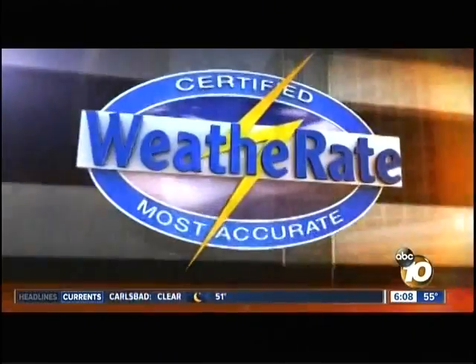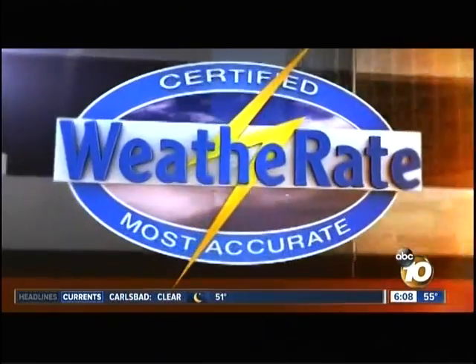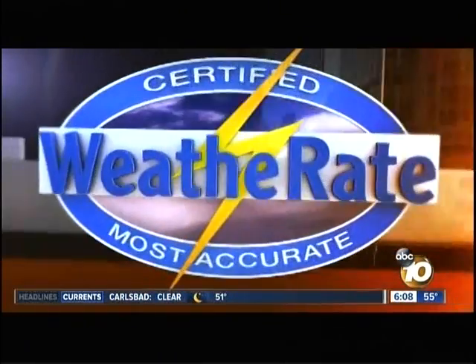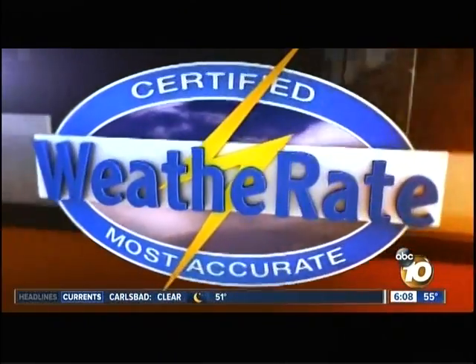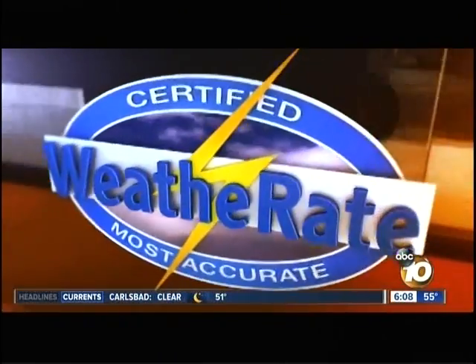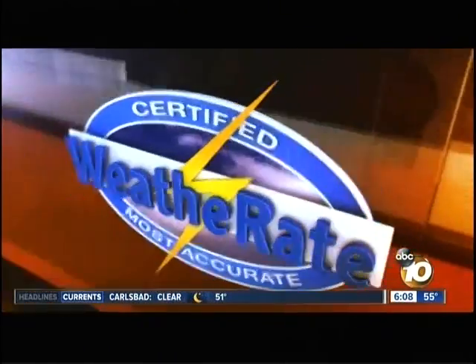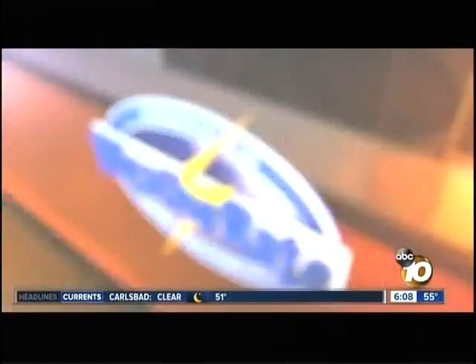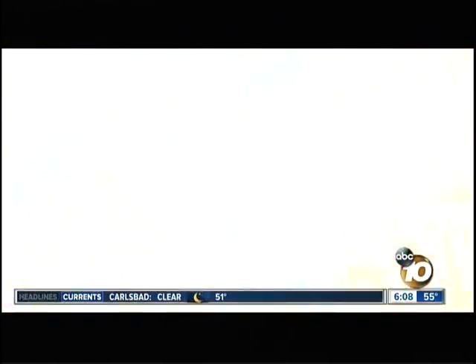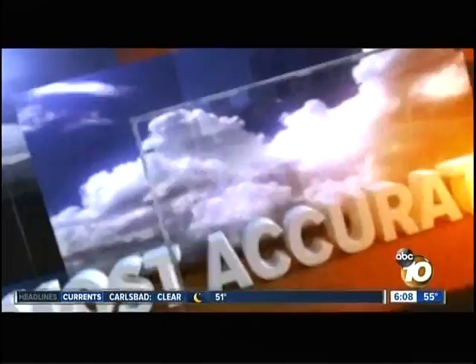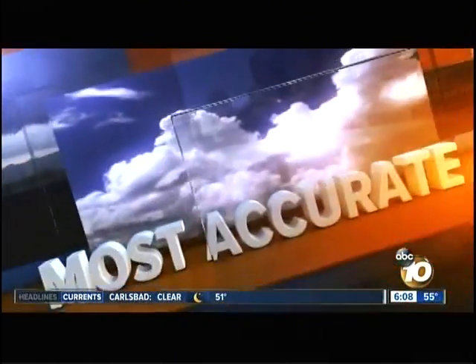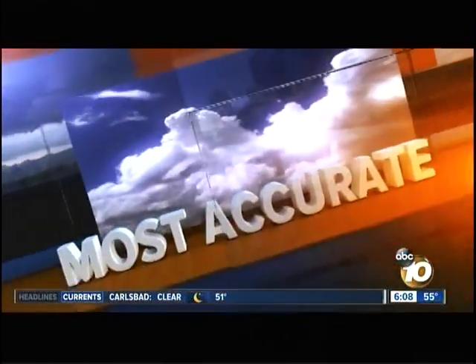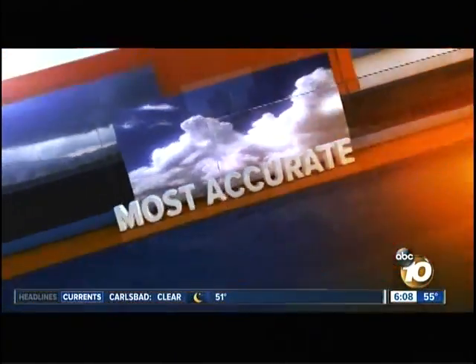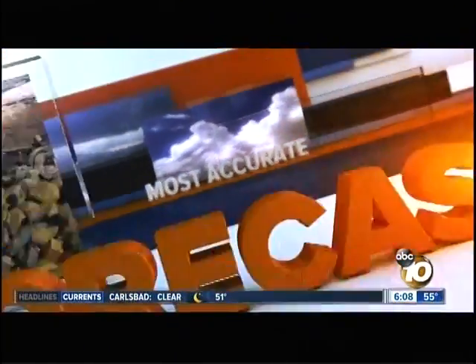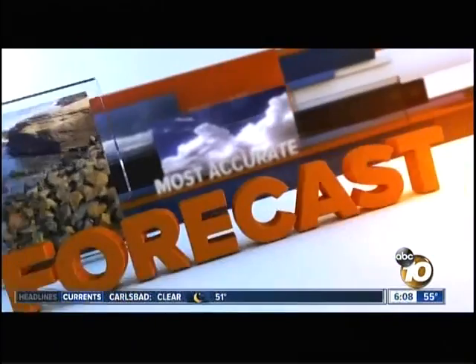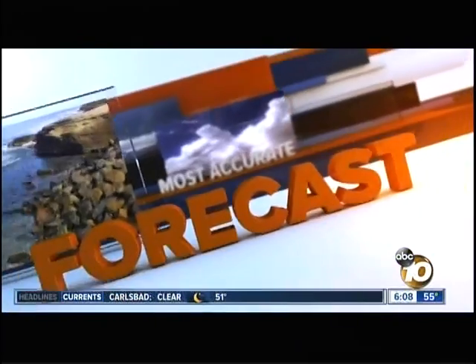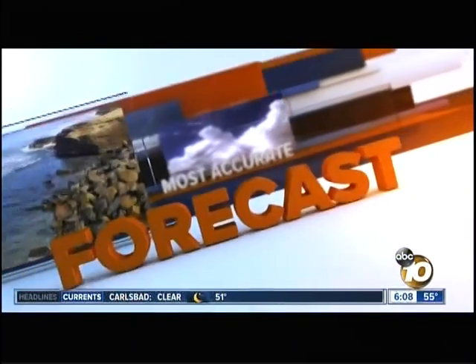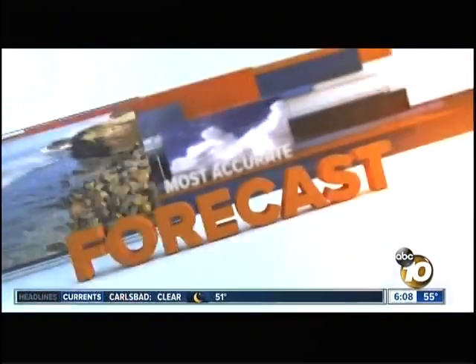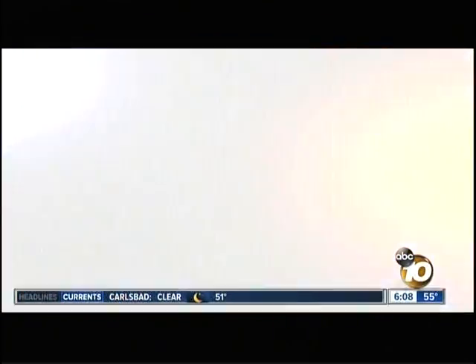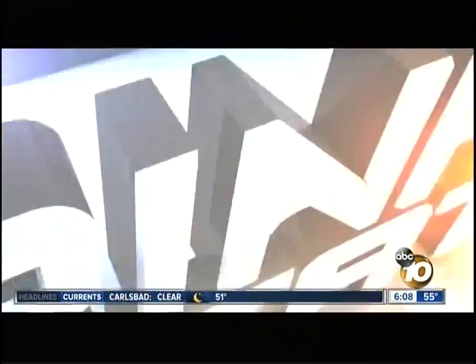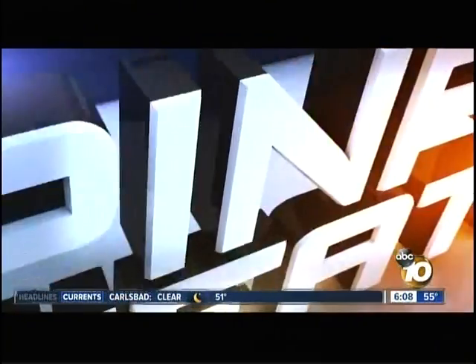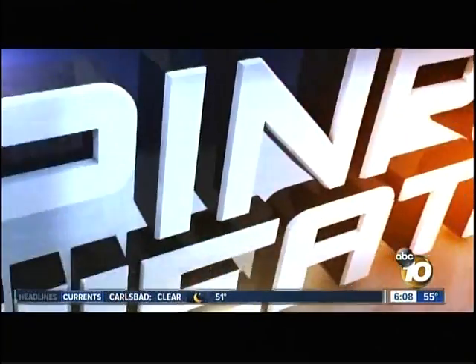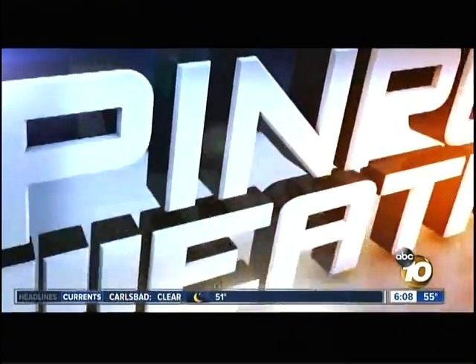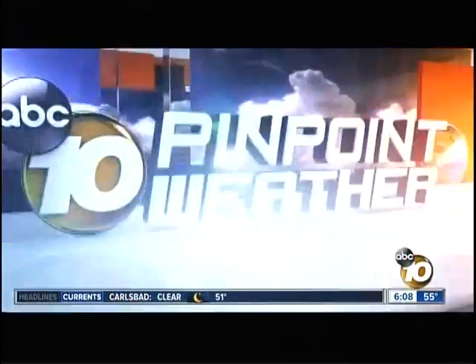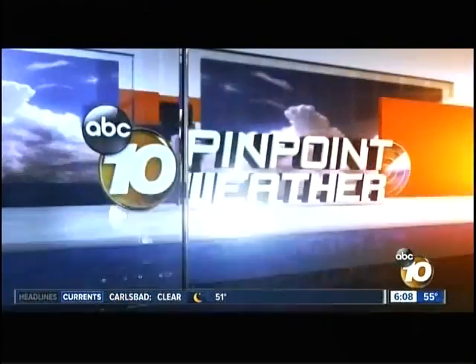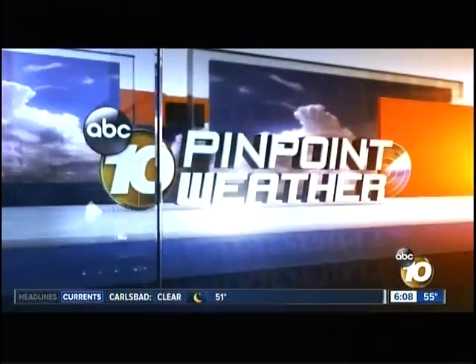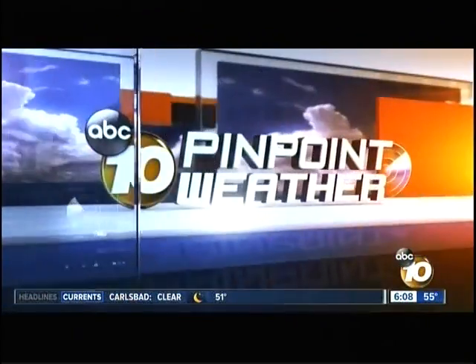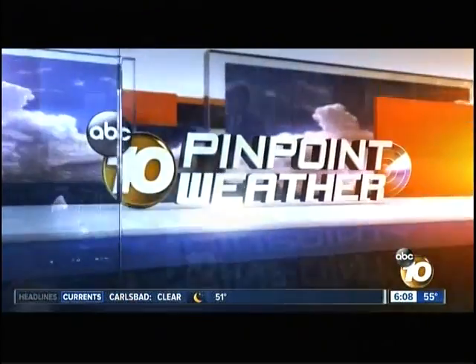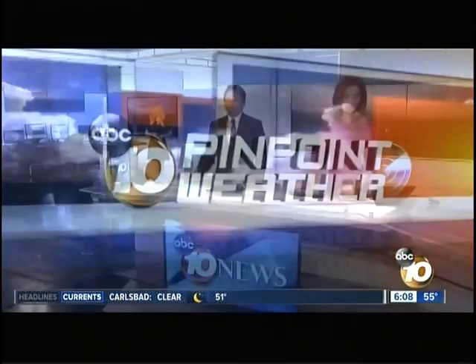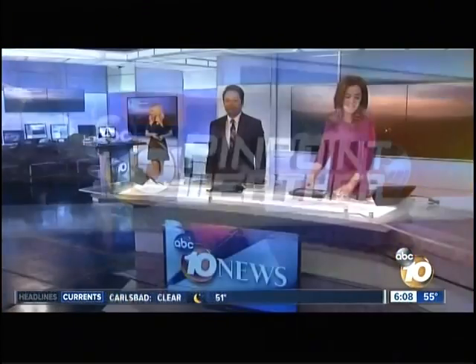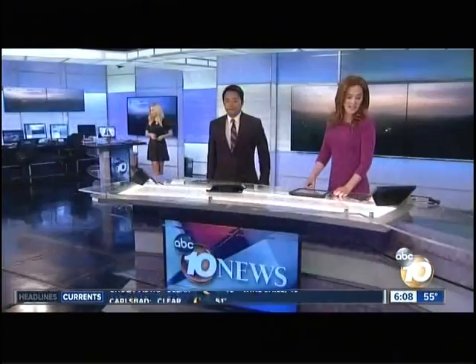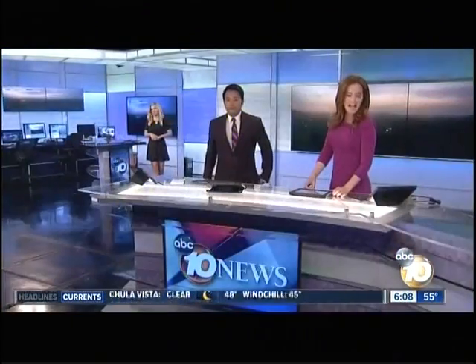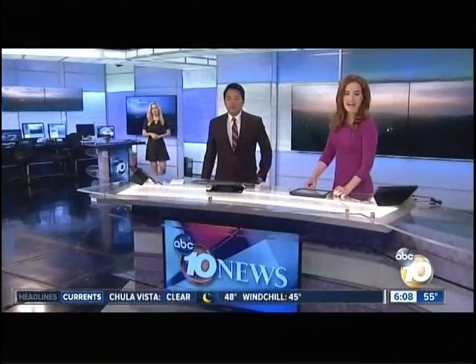Weather-rate certified — San Diego's most accurate forecast. This is 10 News Pinpoint Weather.